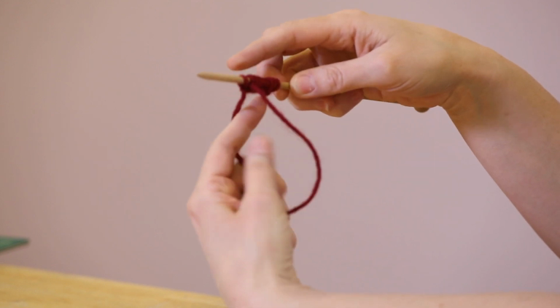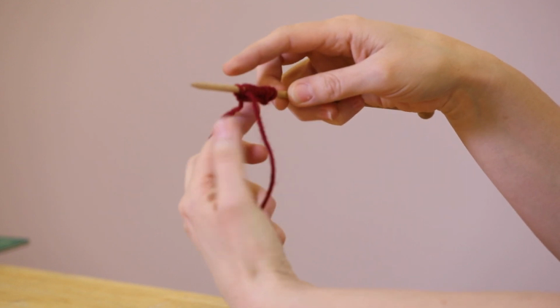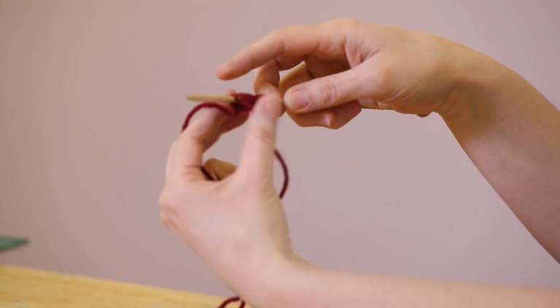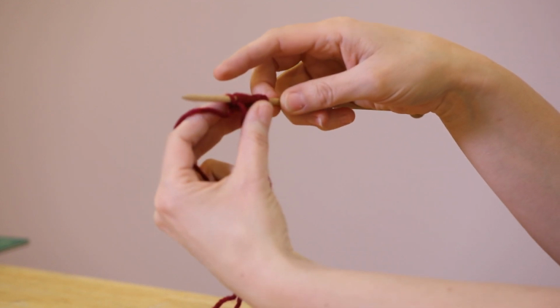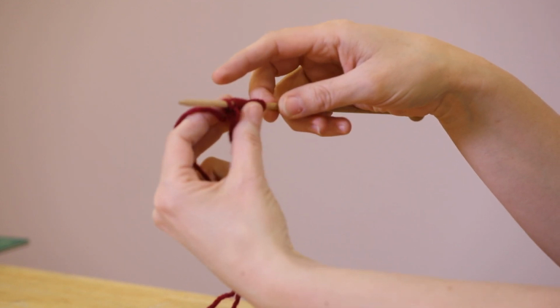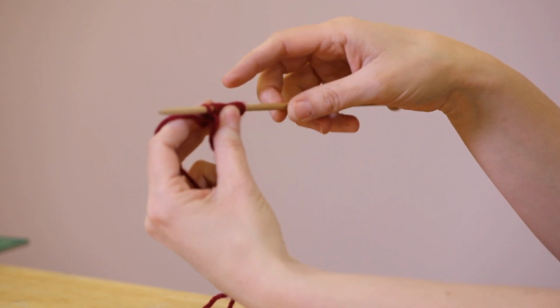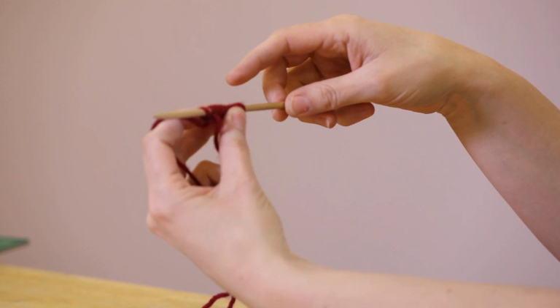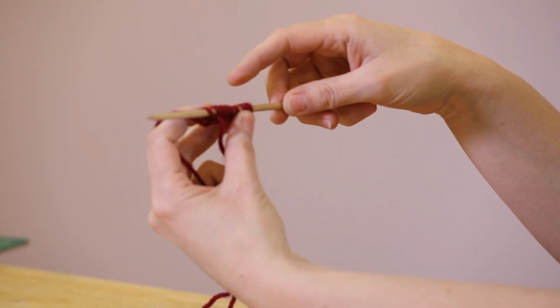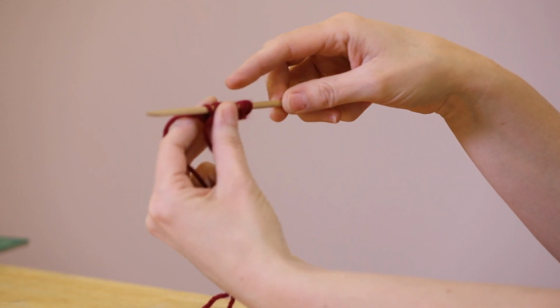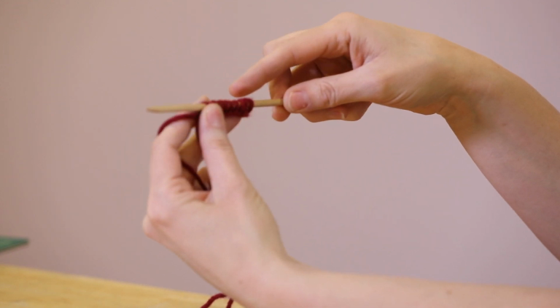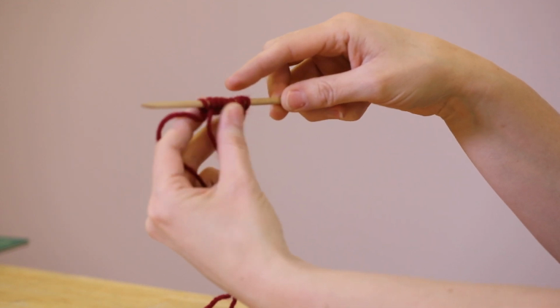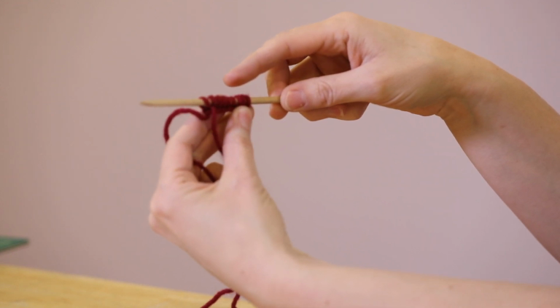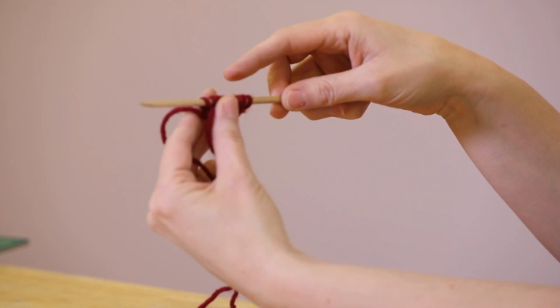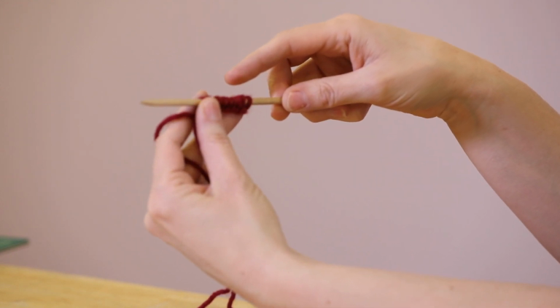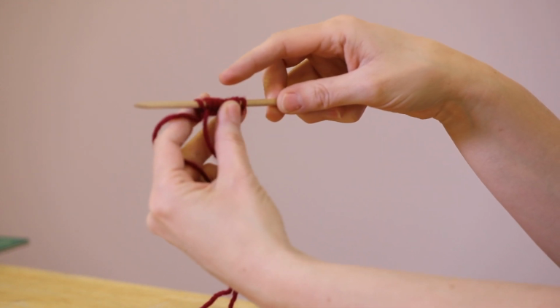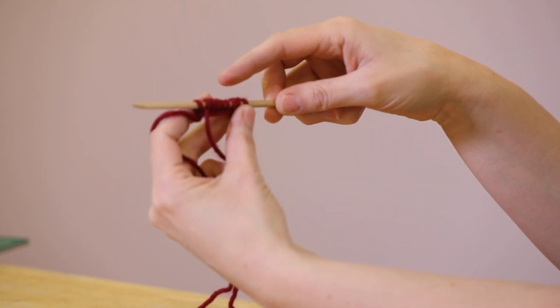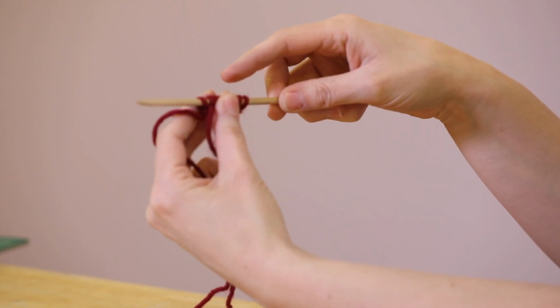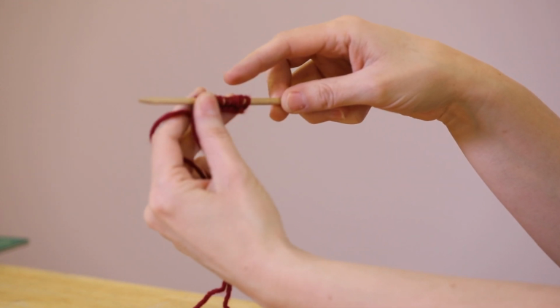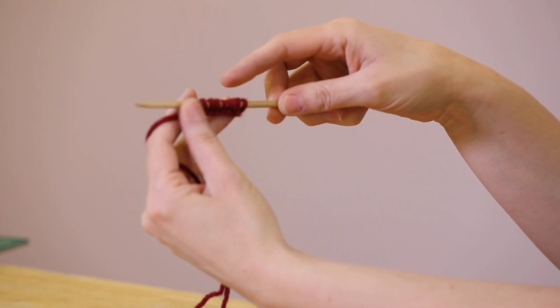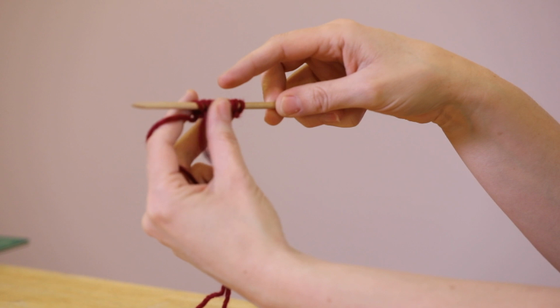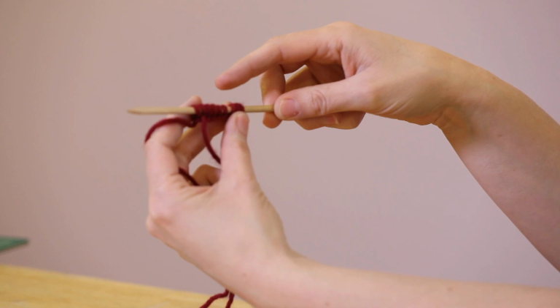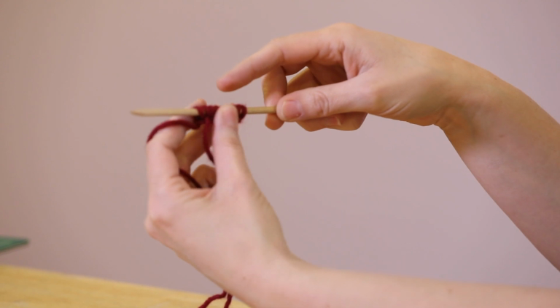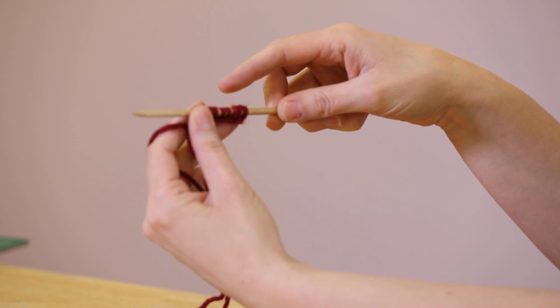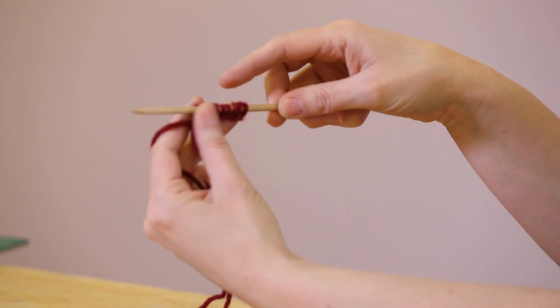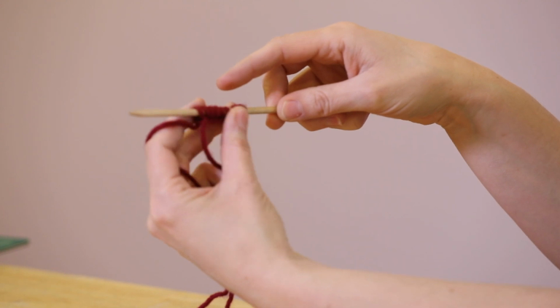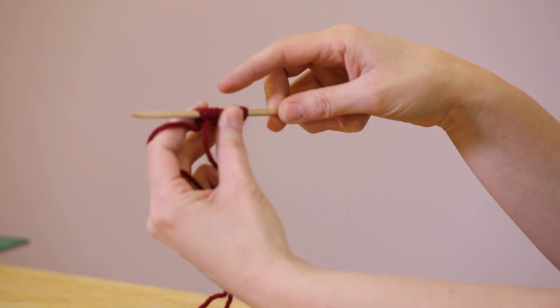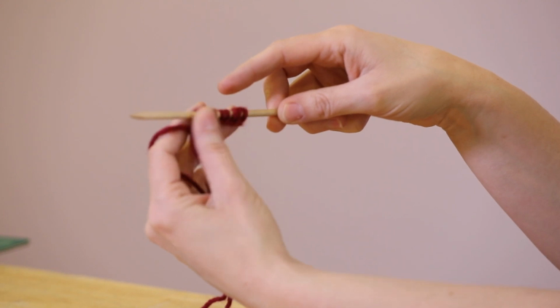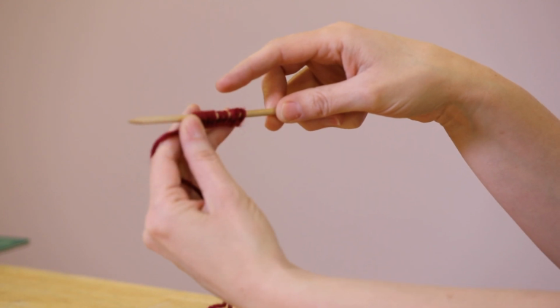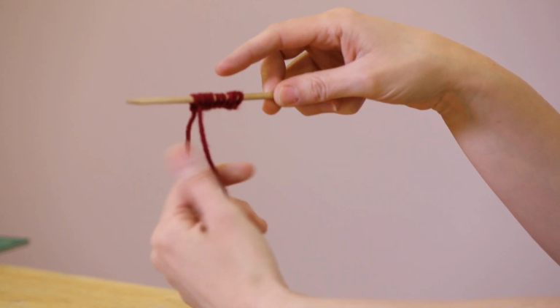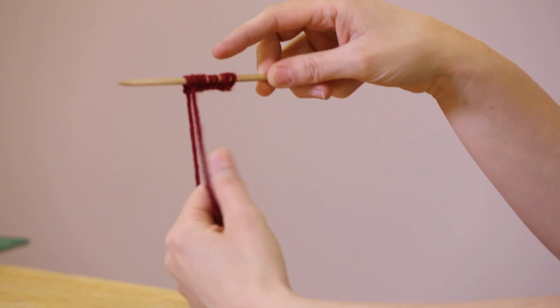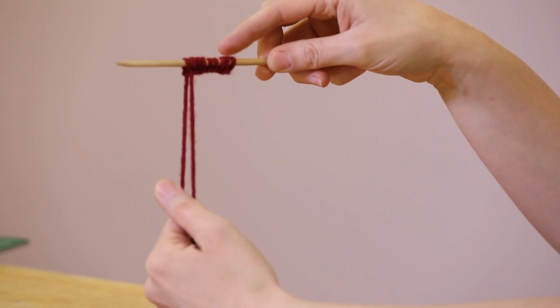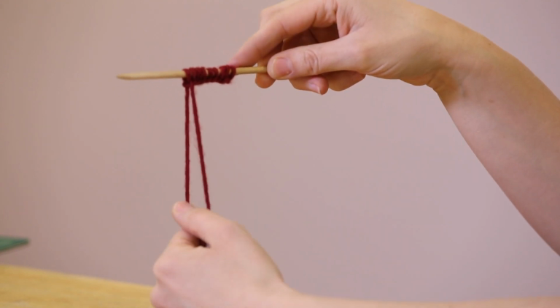You'll keep doing this until you have your 15 stitches, or however many stitches you're going to be casting on.